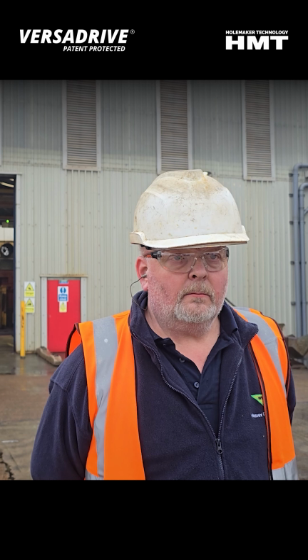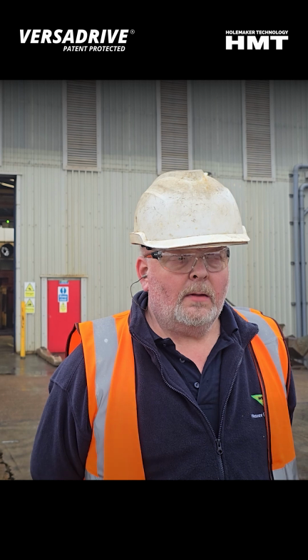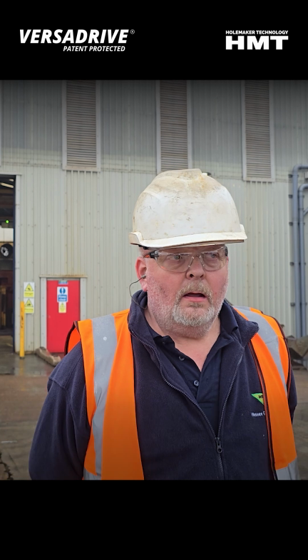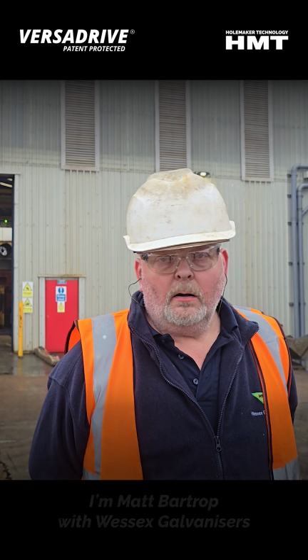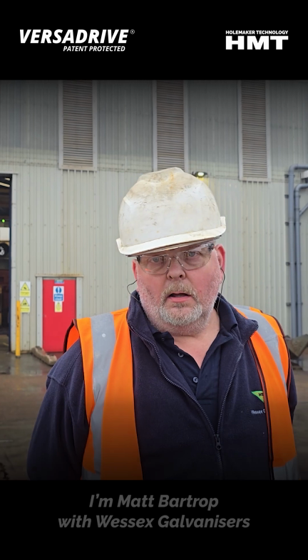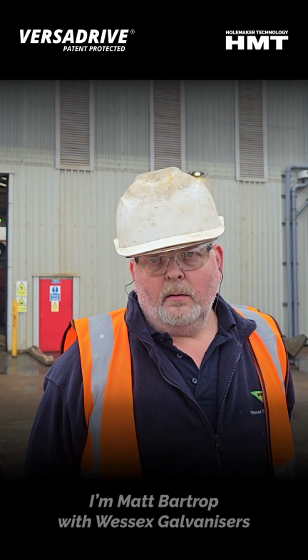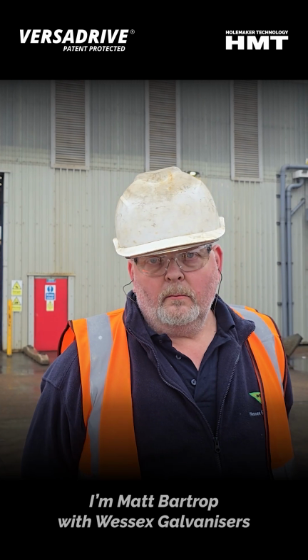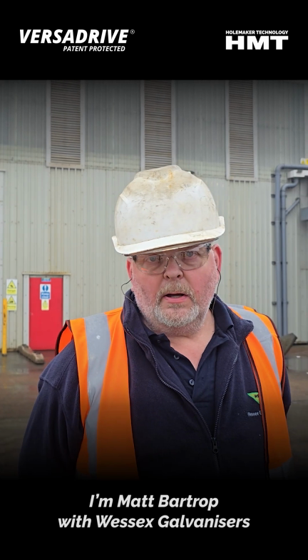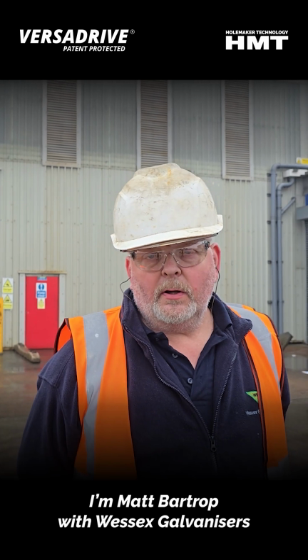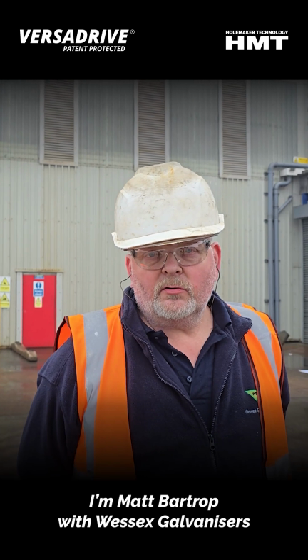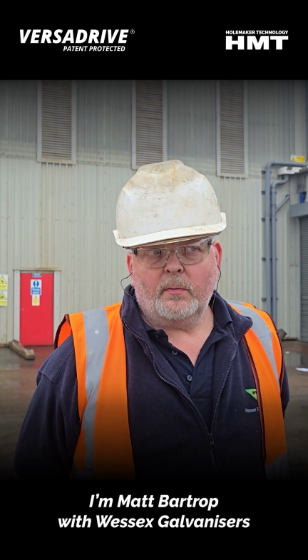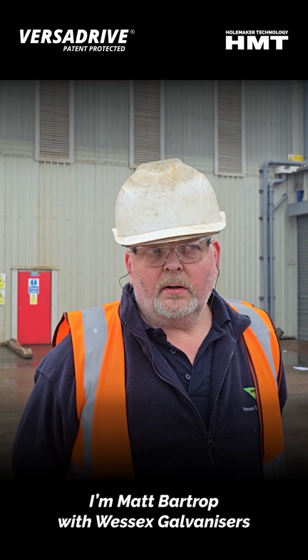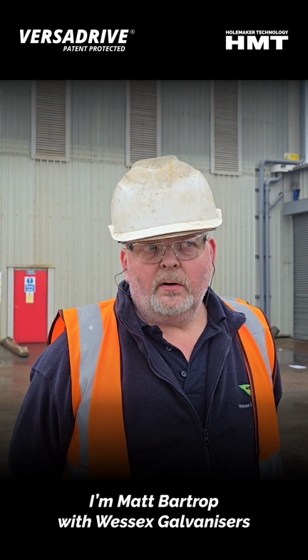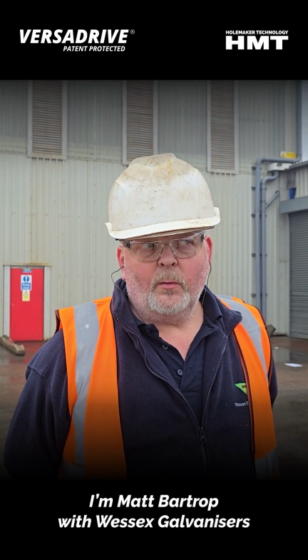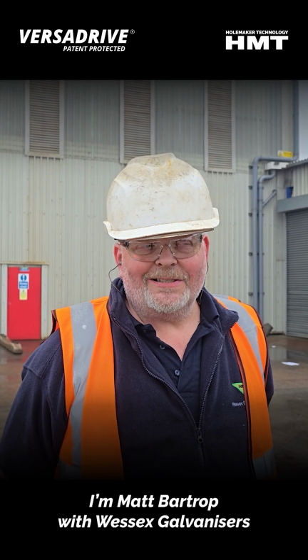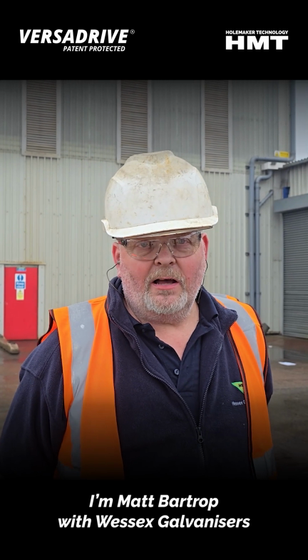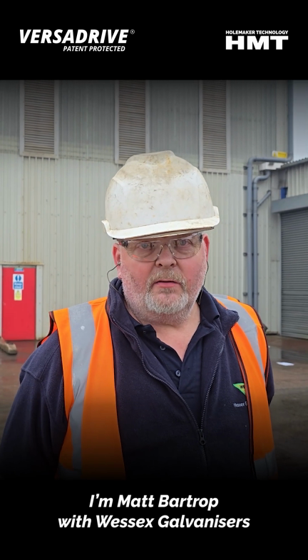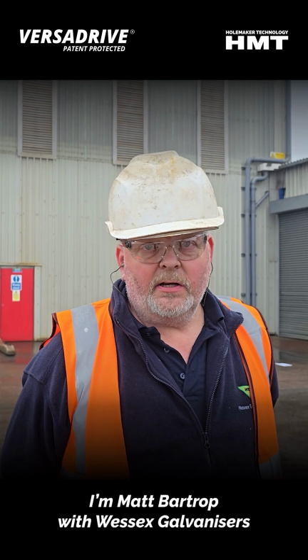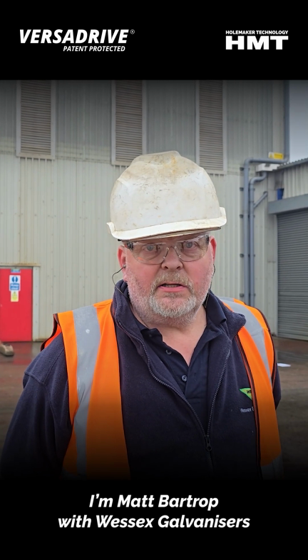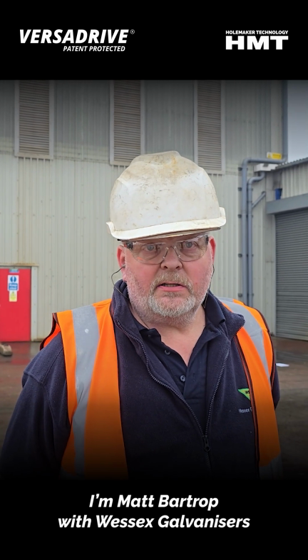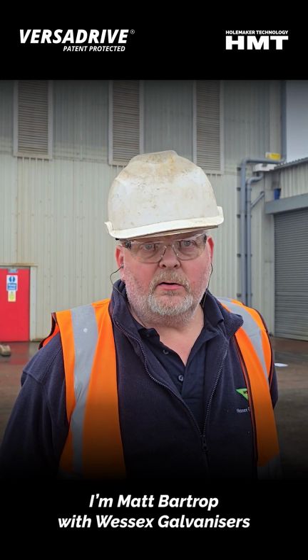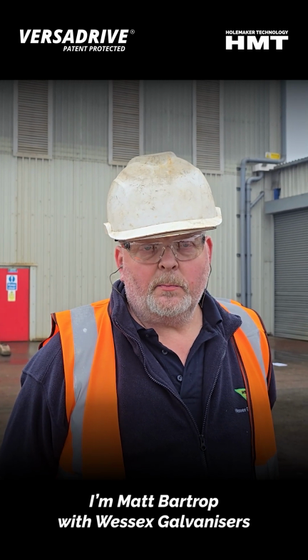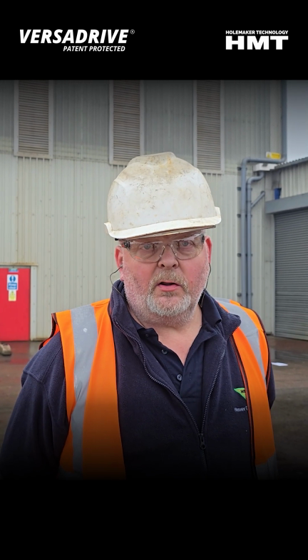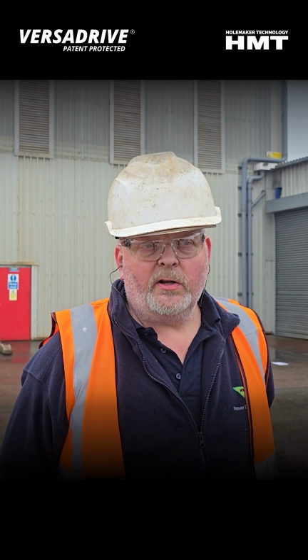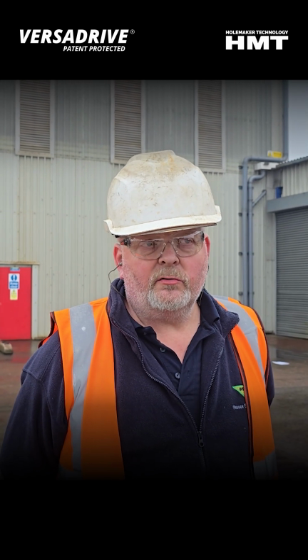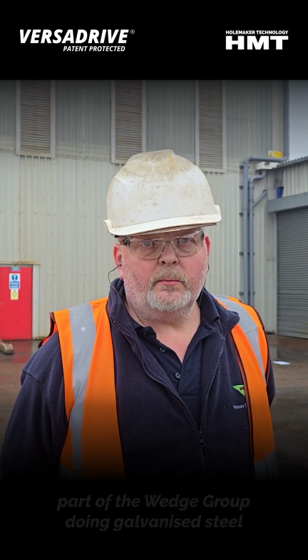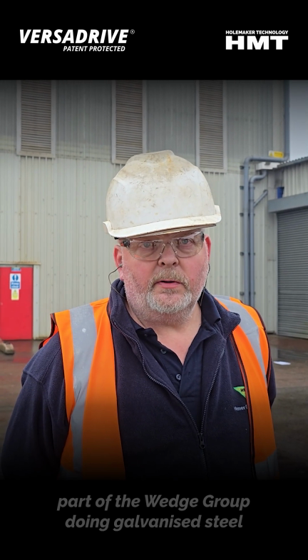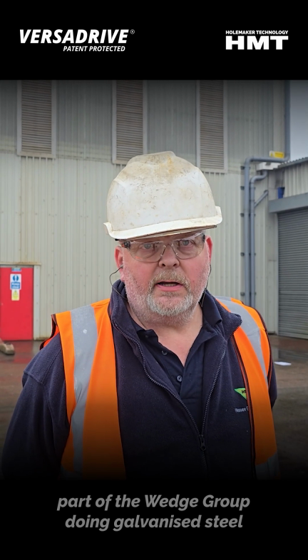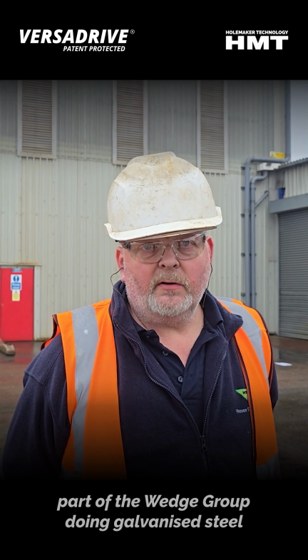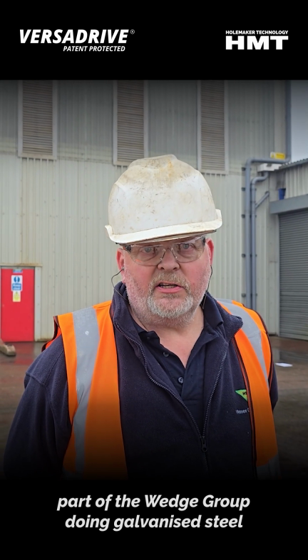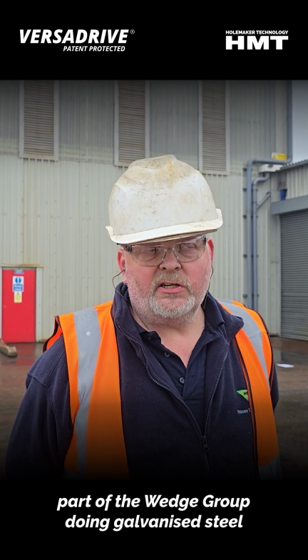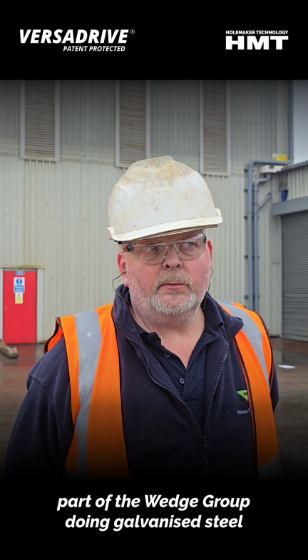Hi, I'm Matt Bartrop. I'm a Wessis Galvaniser. It's part of Wedge Street. Galvanised steel.